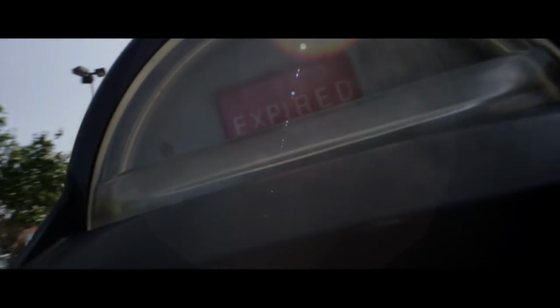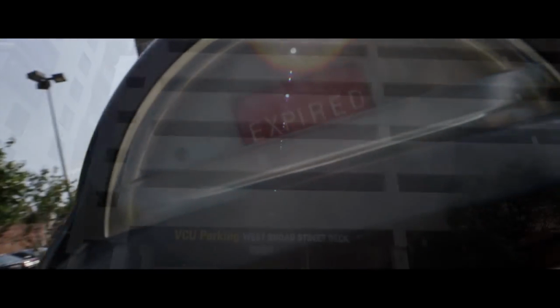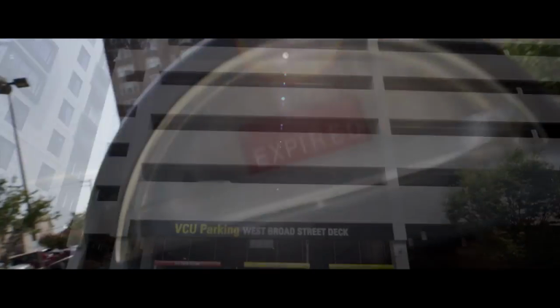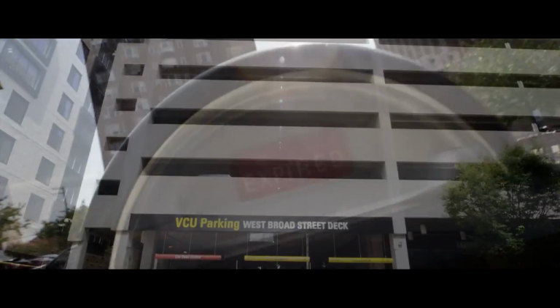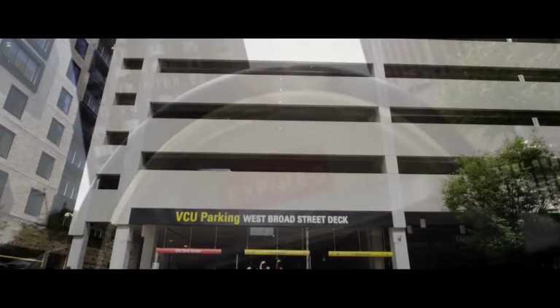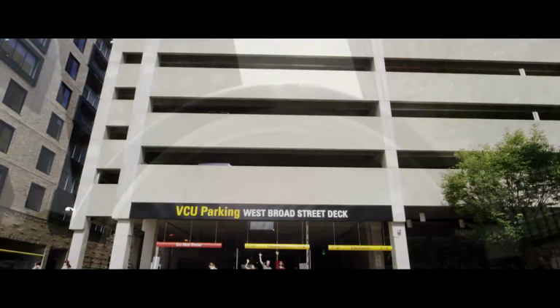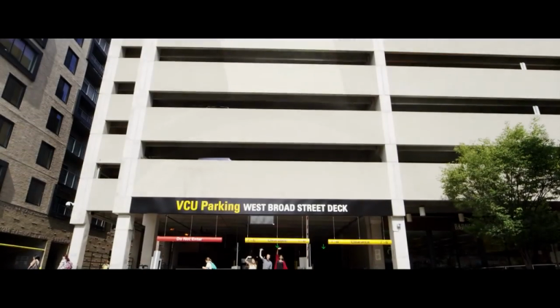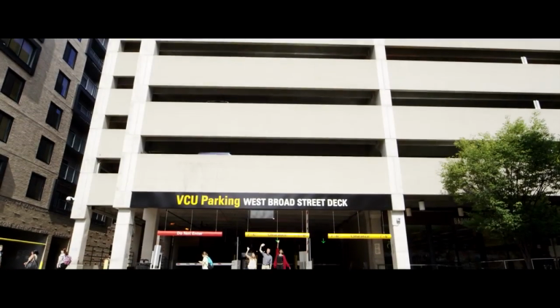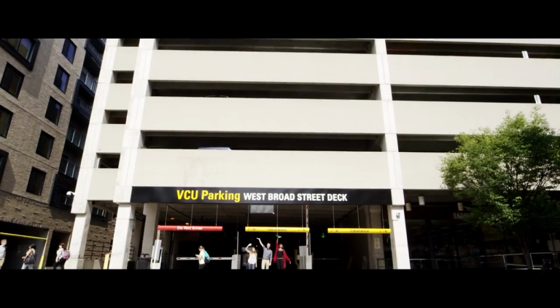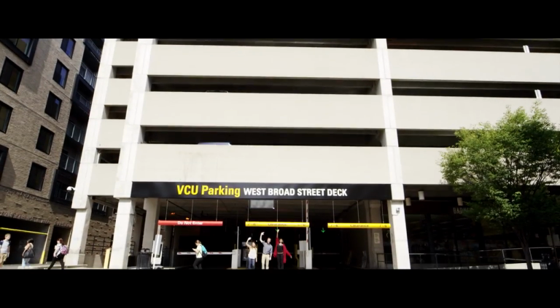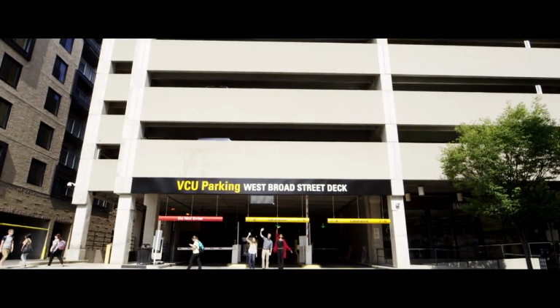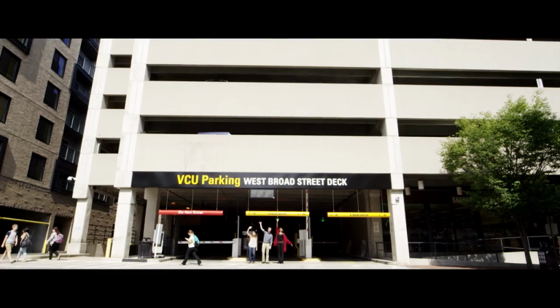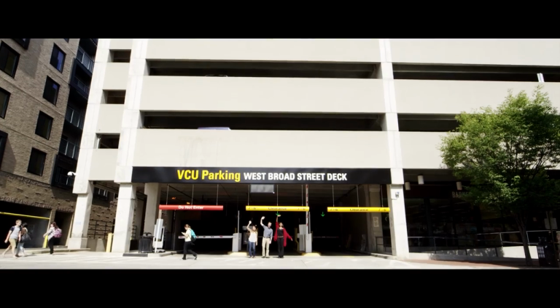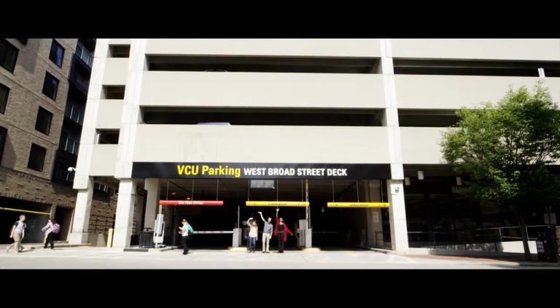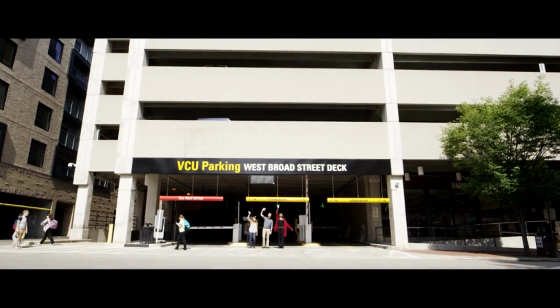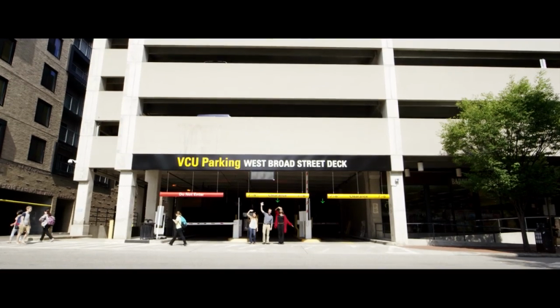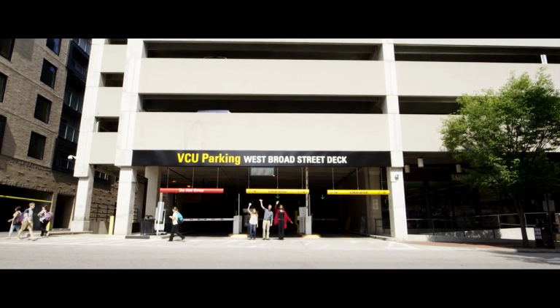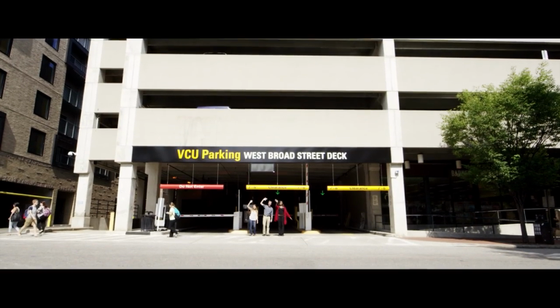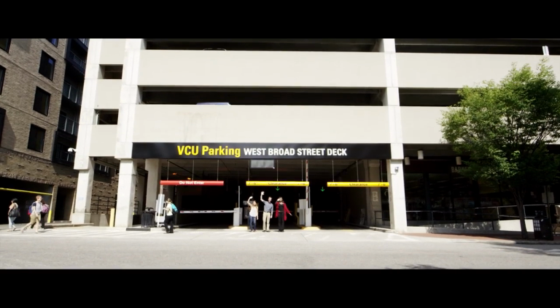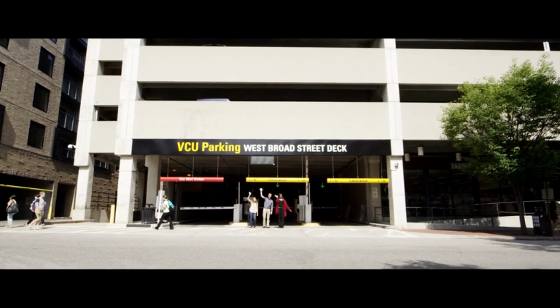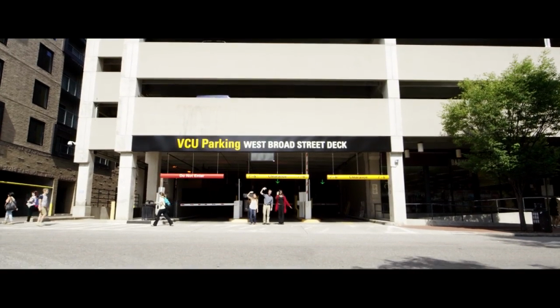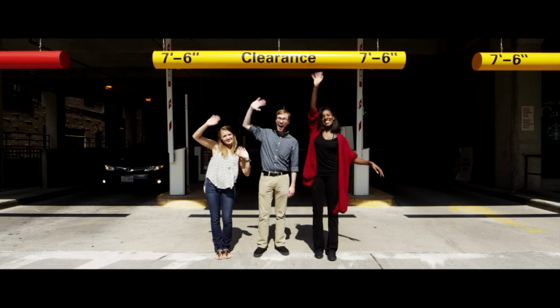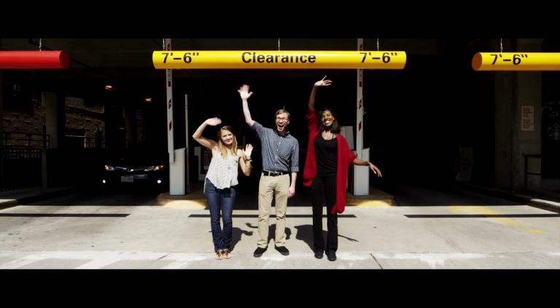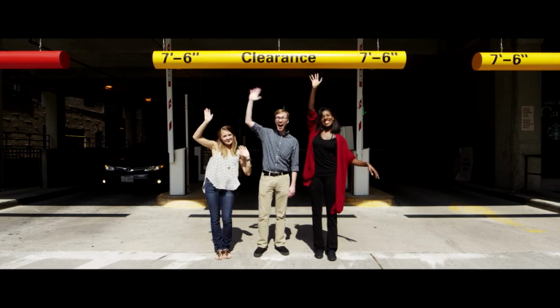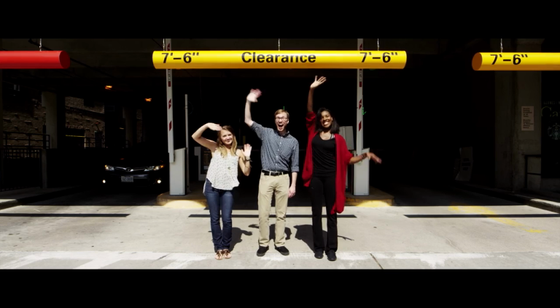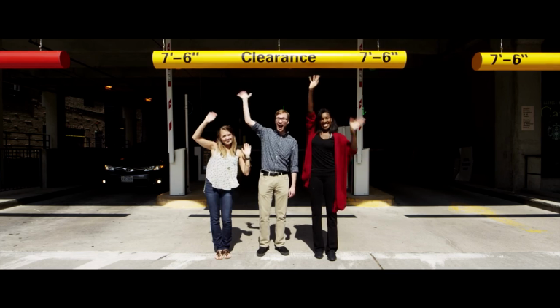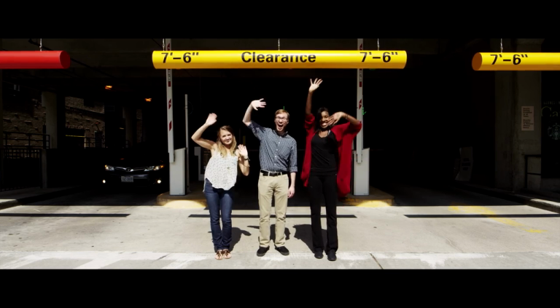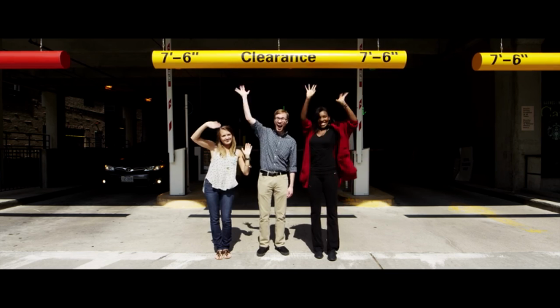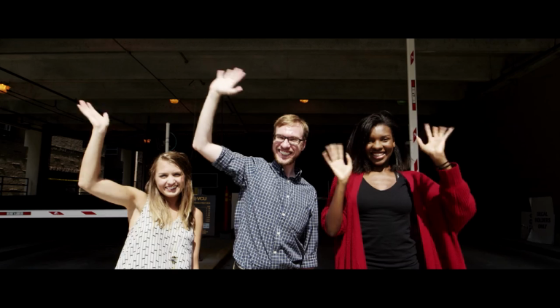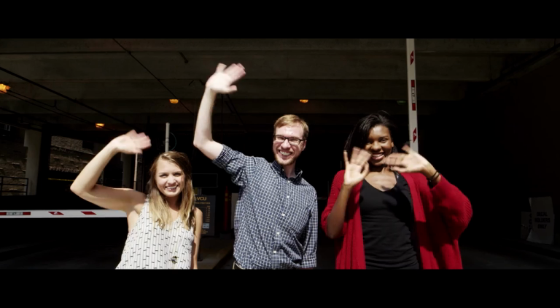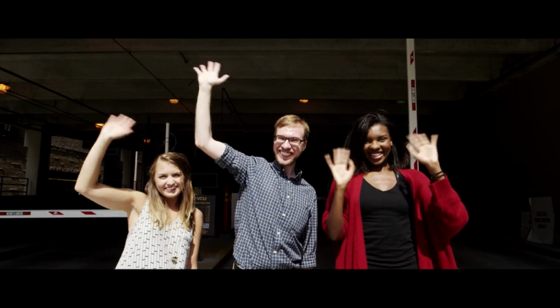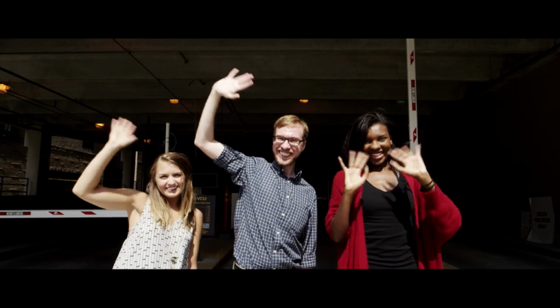Remember, you too can park in the 21st century here at Virginia Commonwealth University.